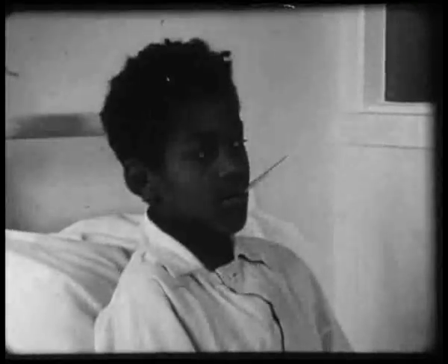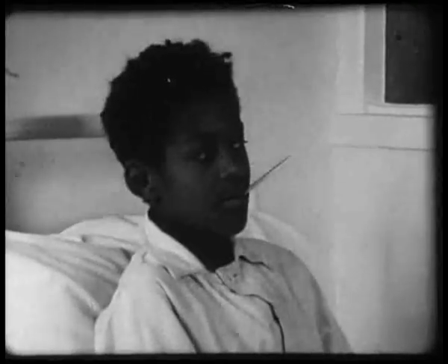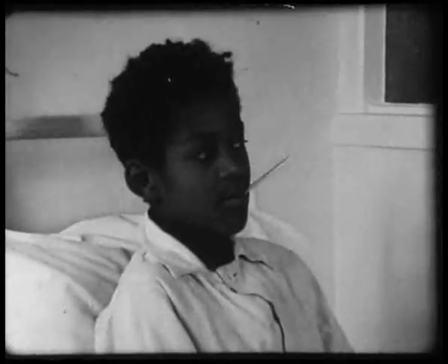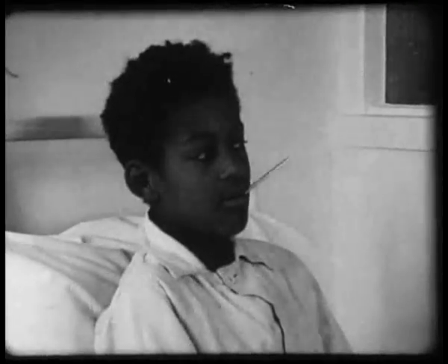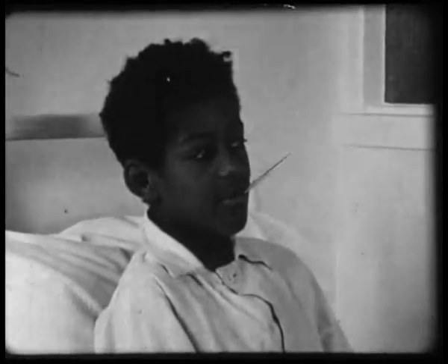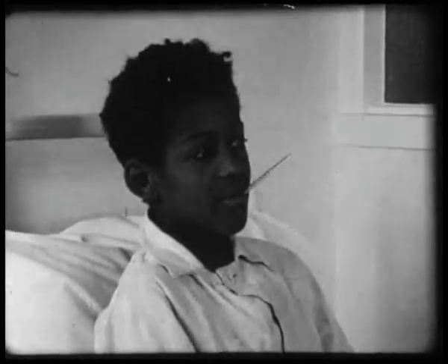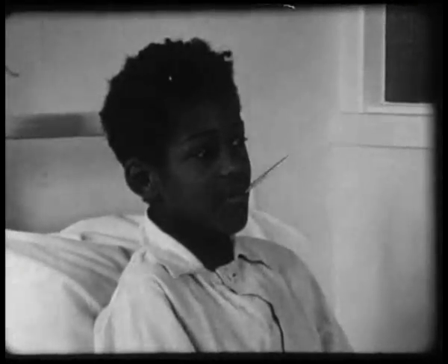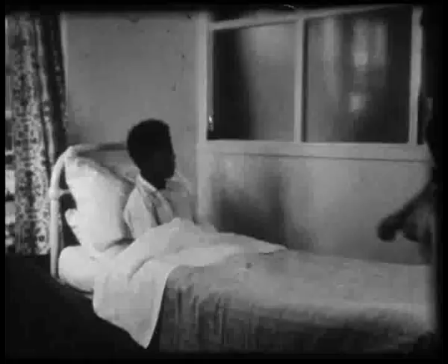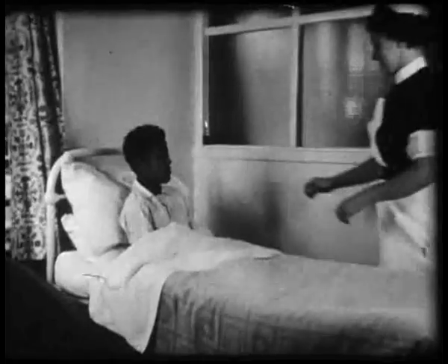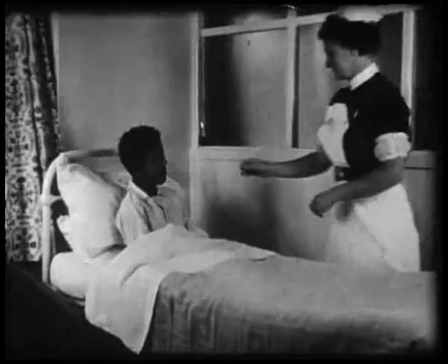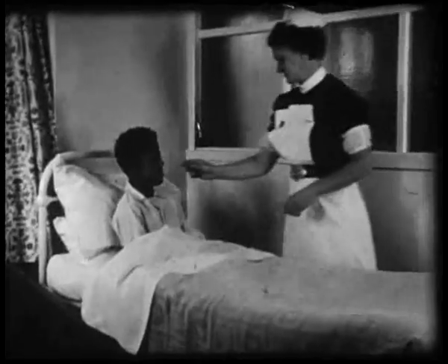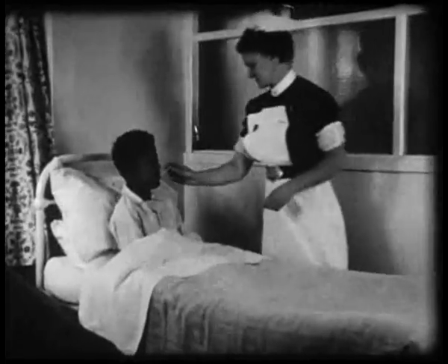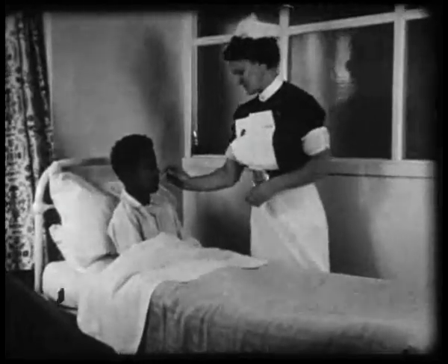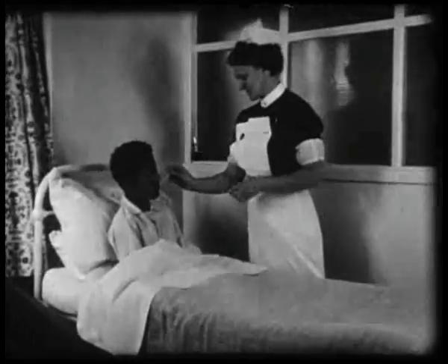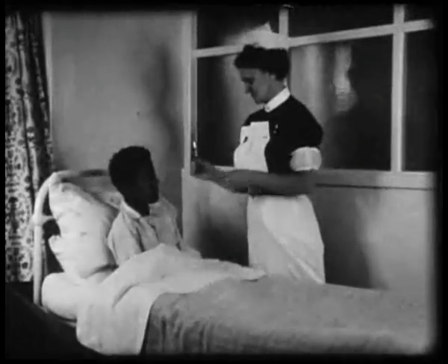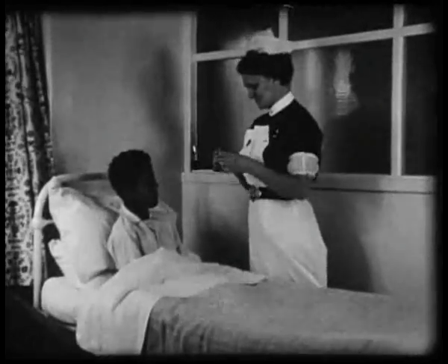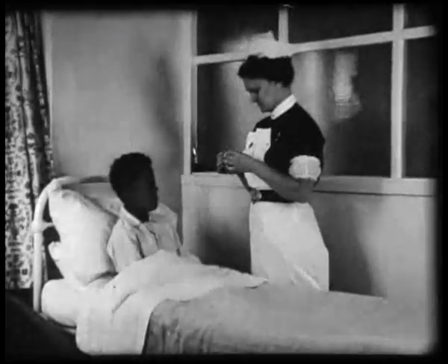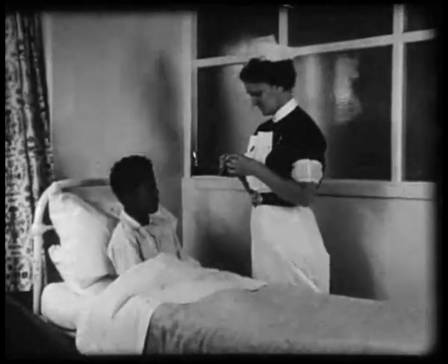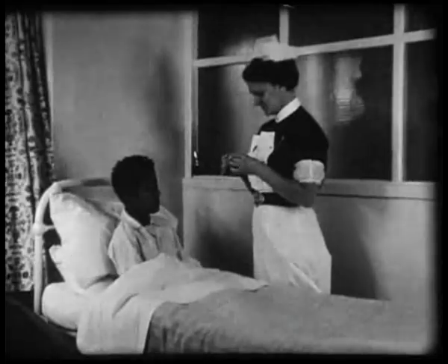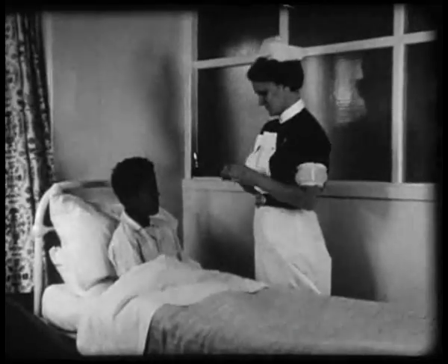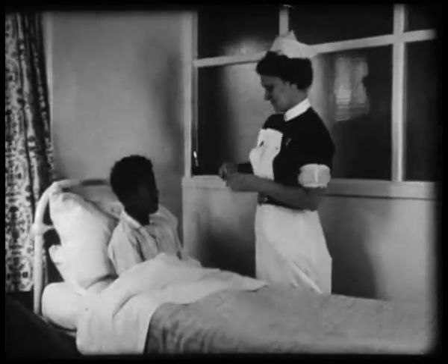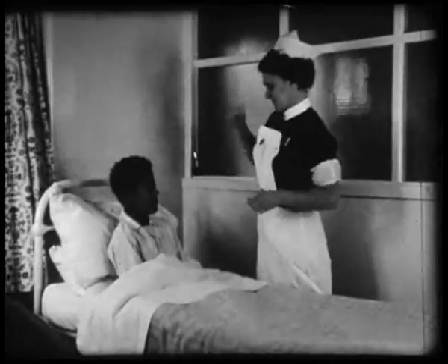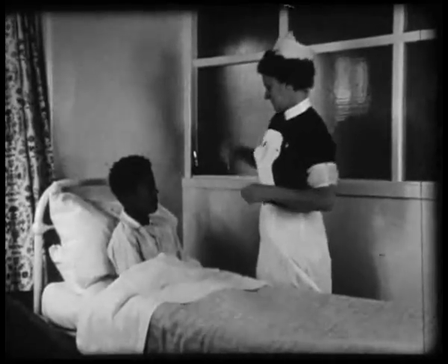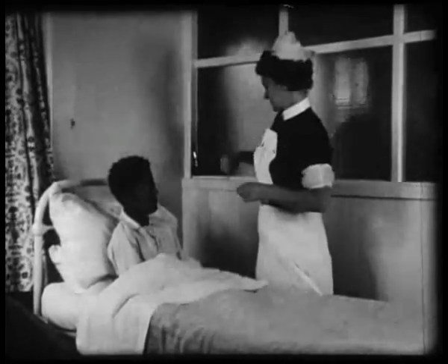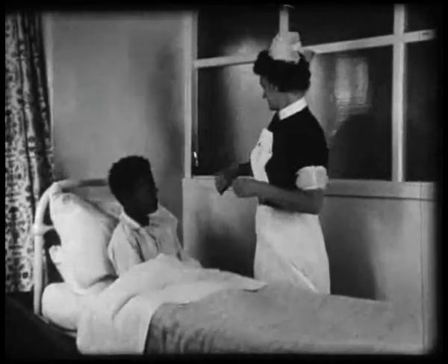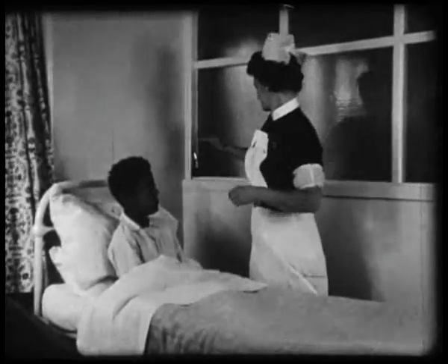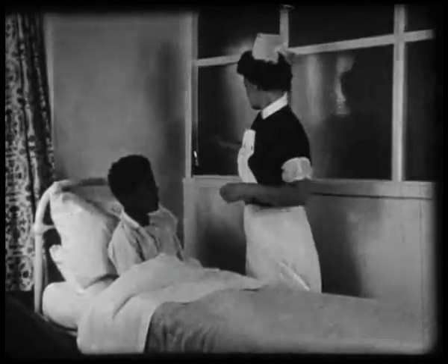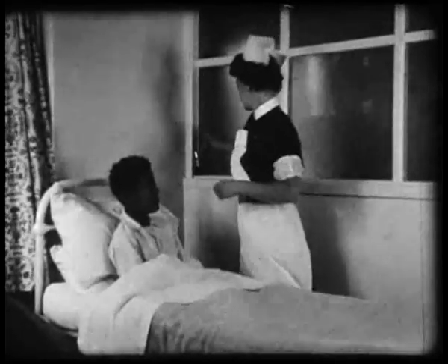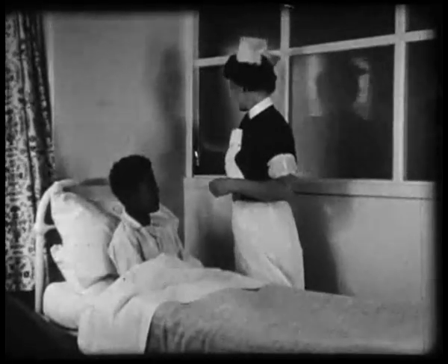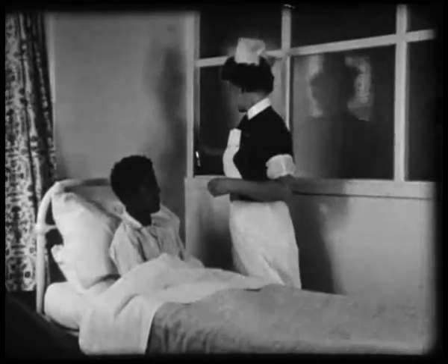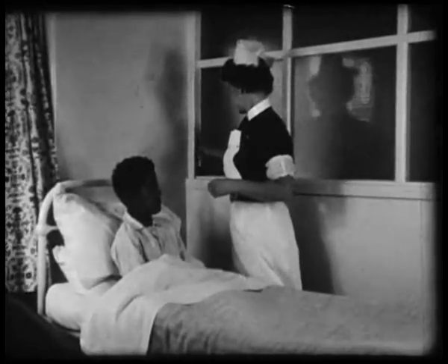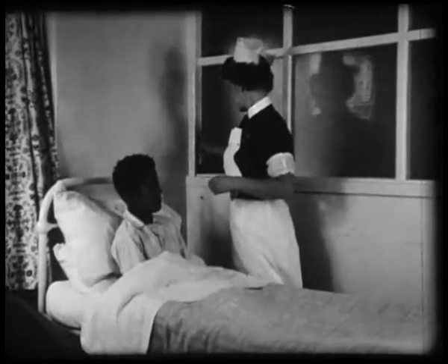The Hartenden branch has its own sick bay with a qualified nurse in charge. There are several small wards and an isolation wing.